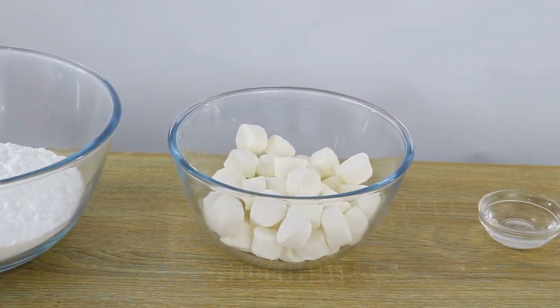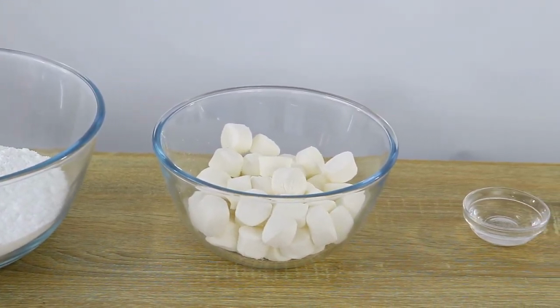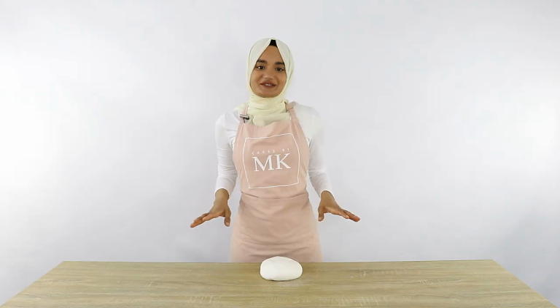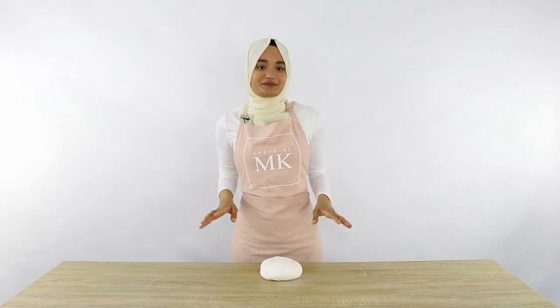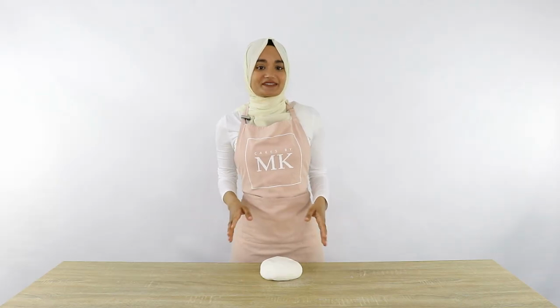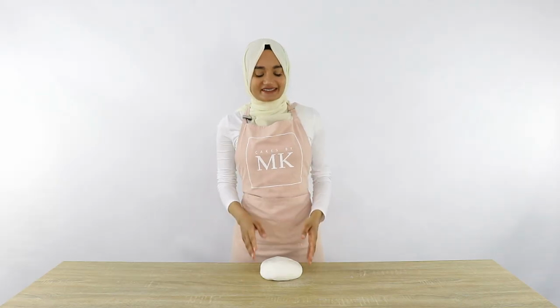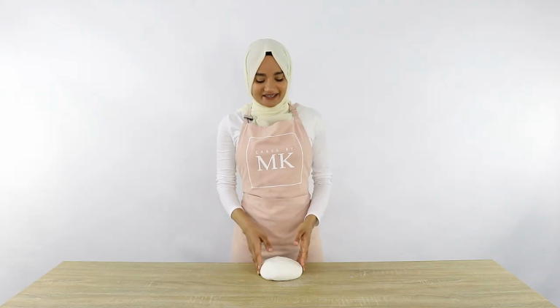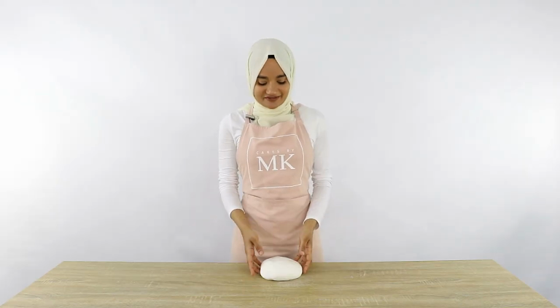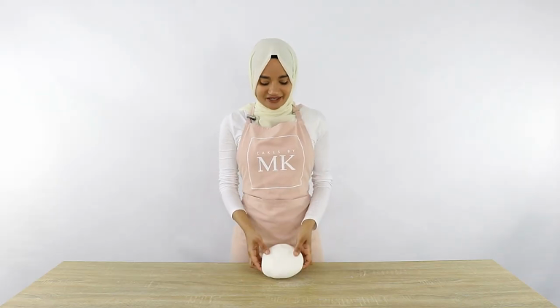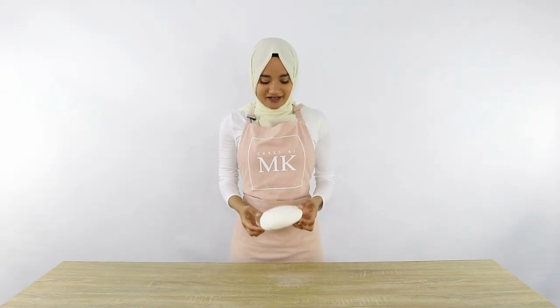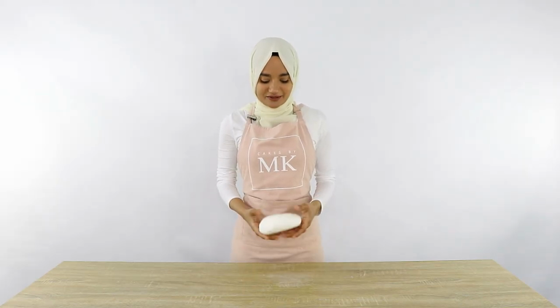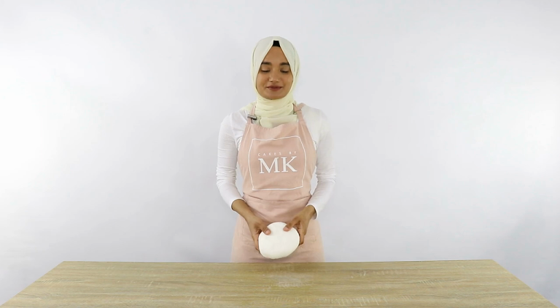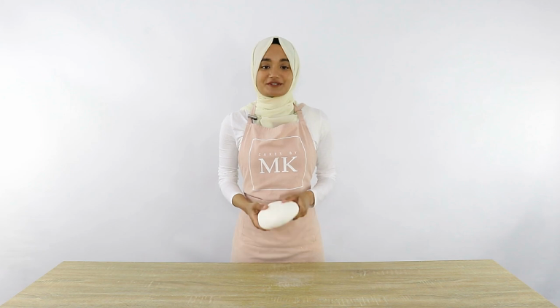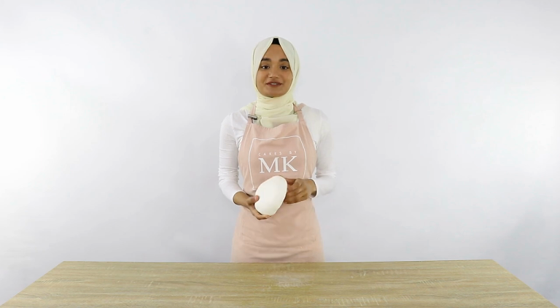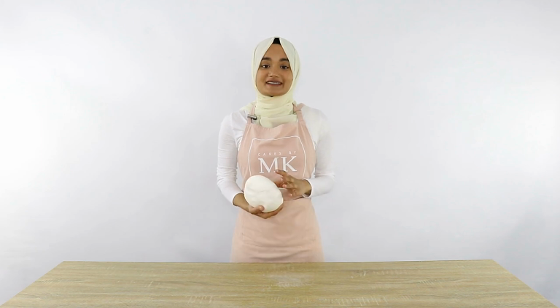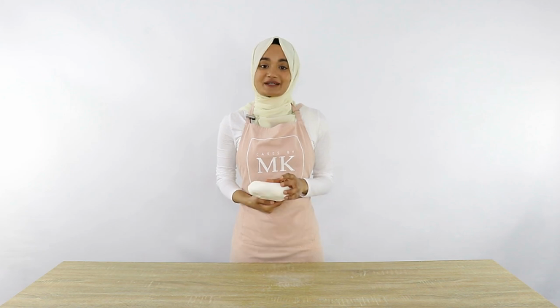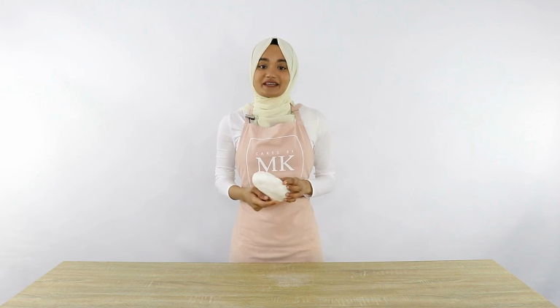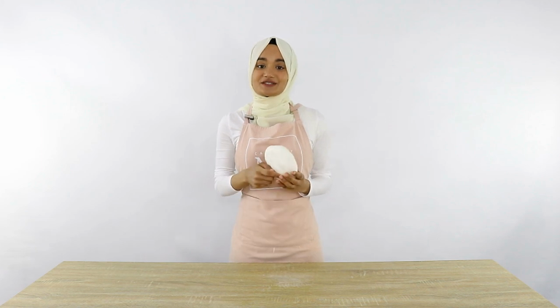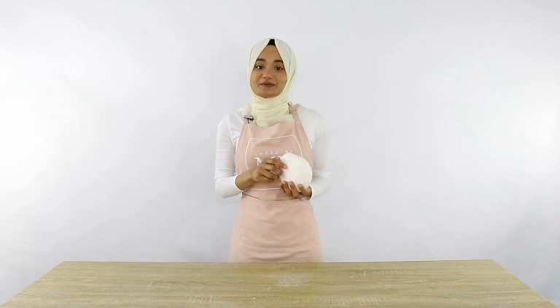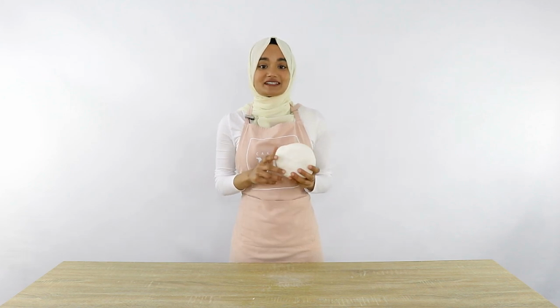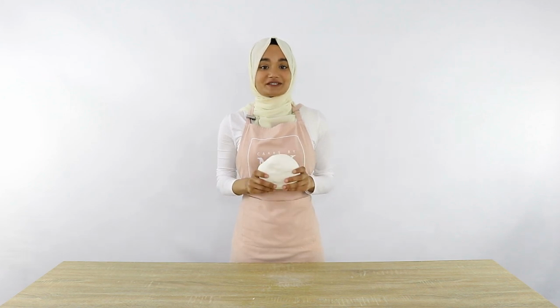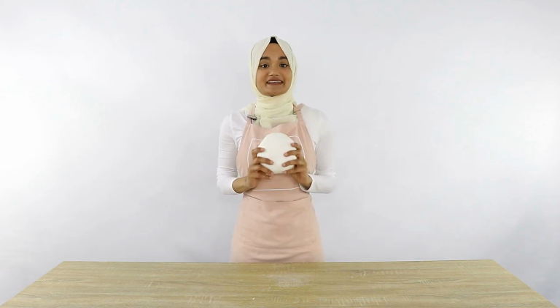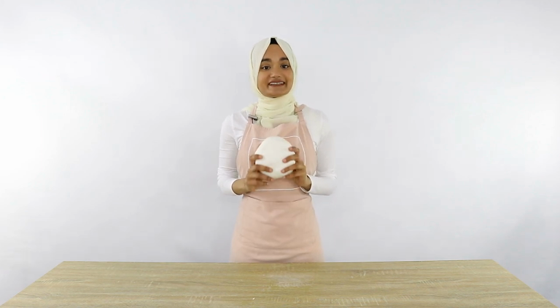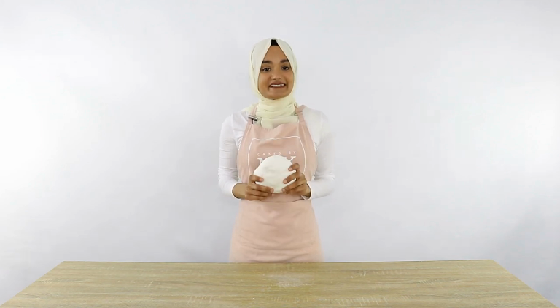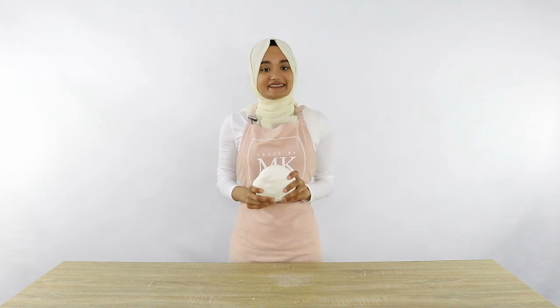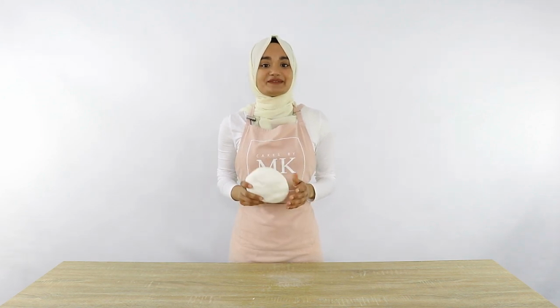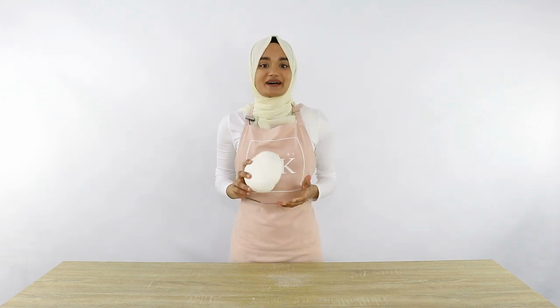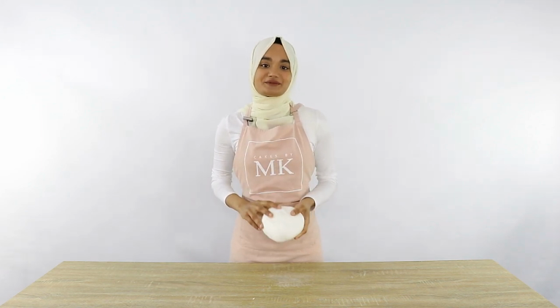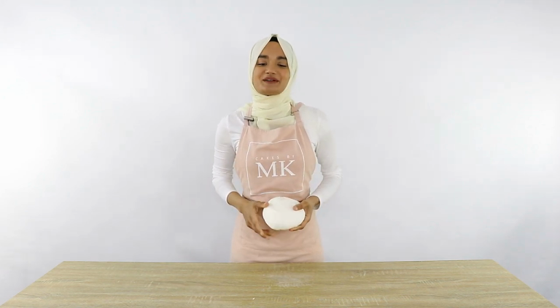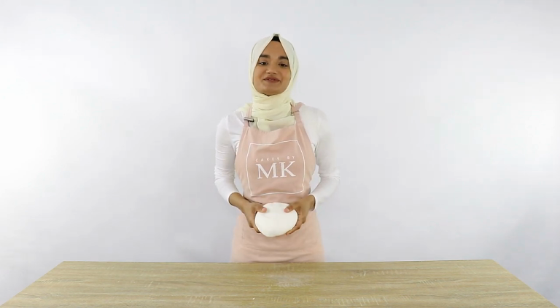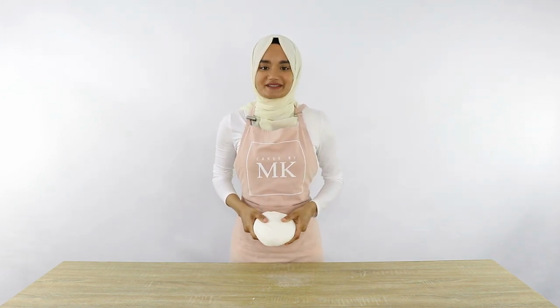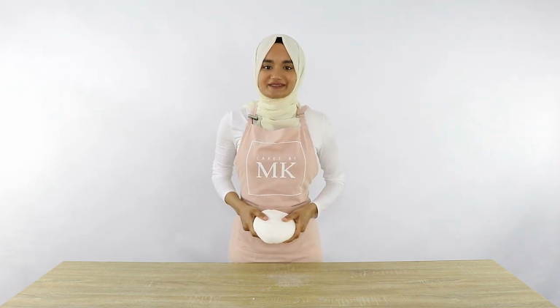Stay tuned because in today's video I'm going to be showing you guys how to make super delicious and easy marshmallow fondant.